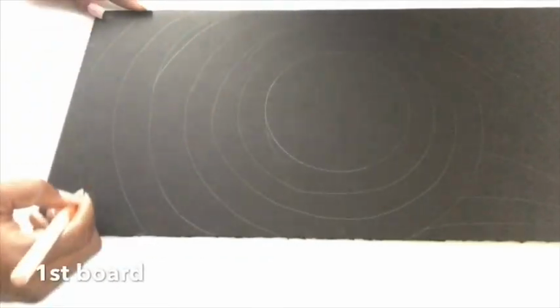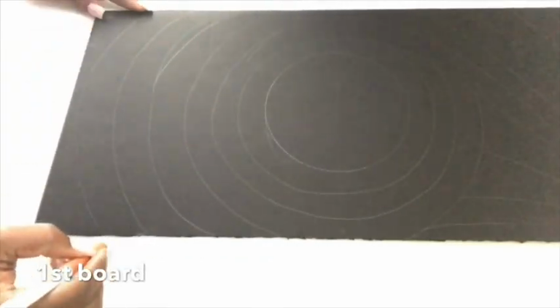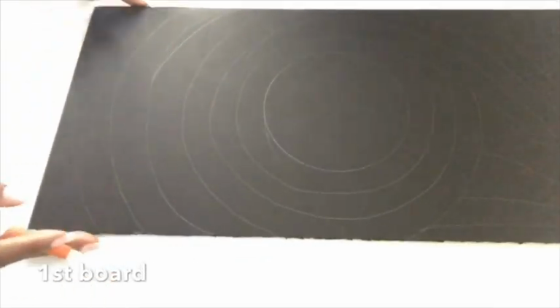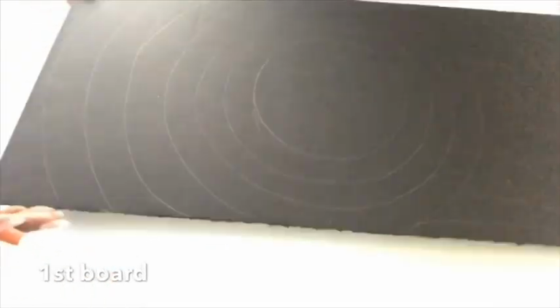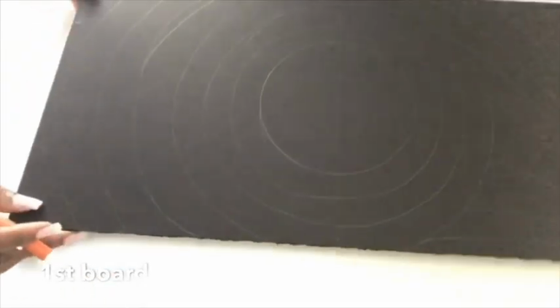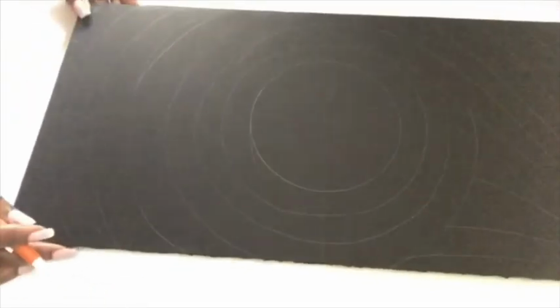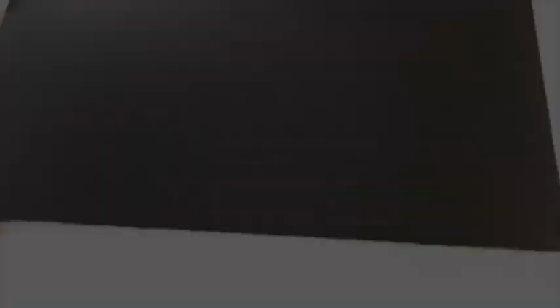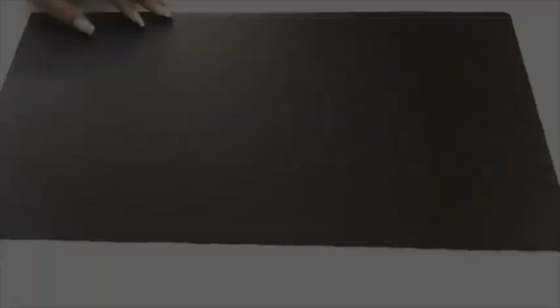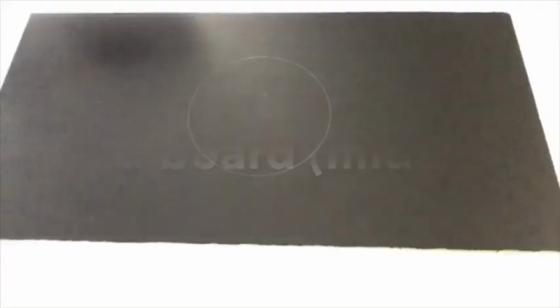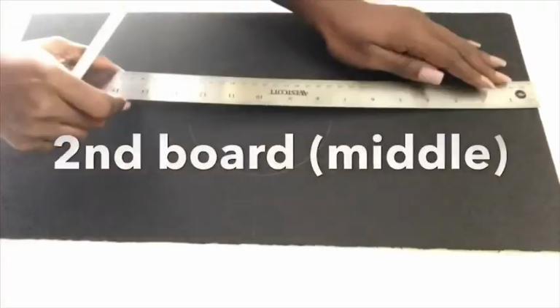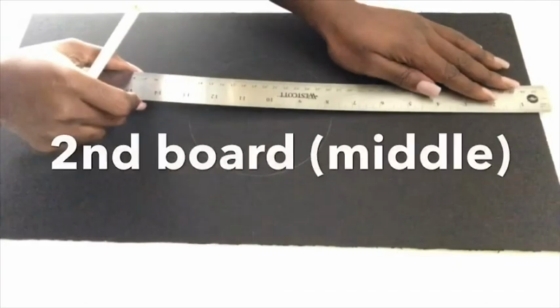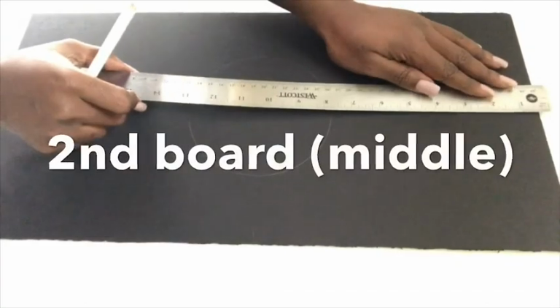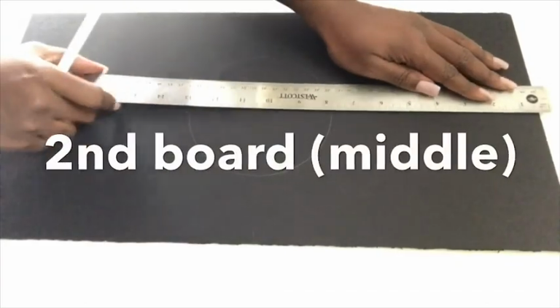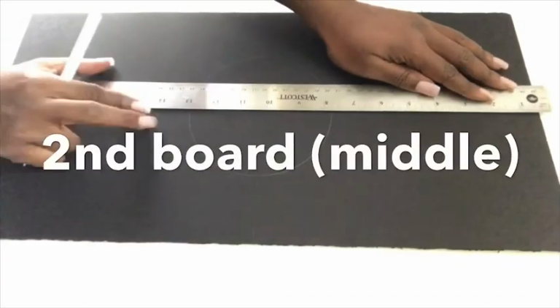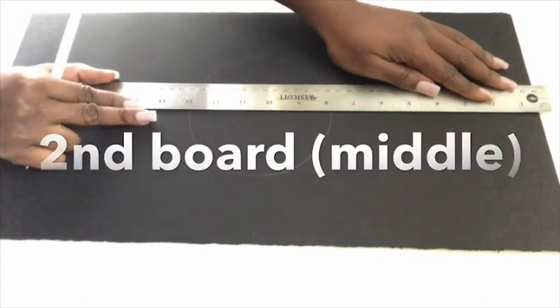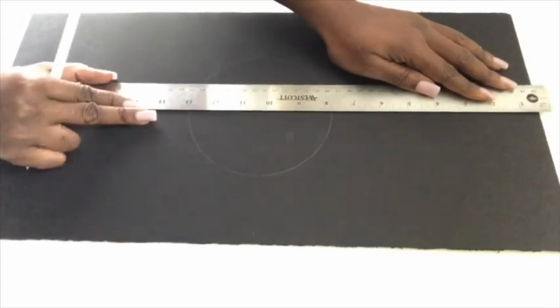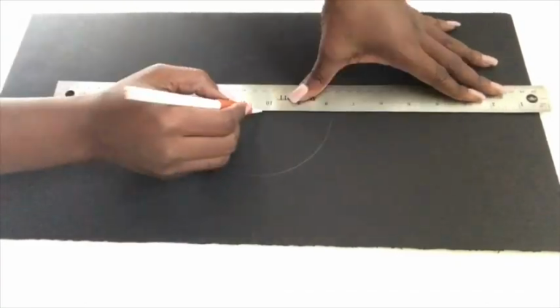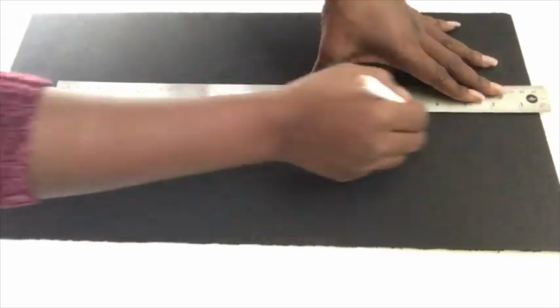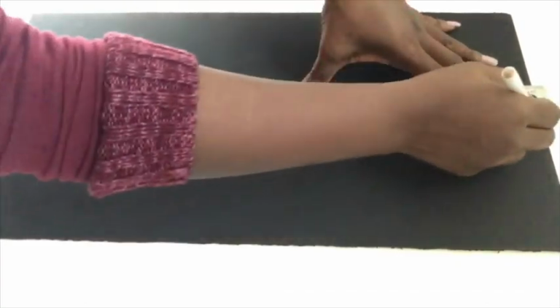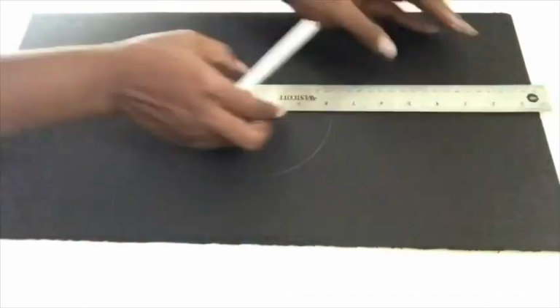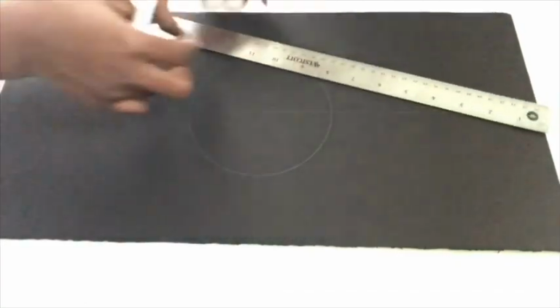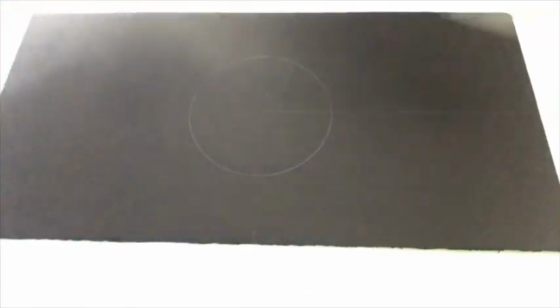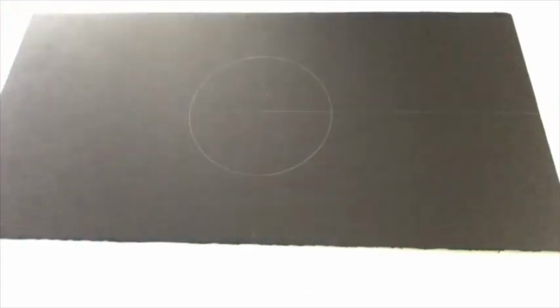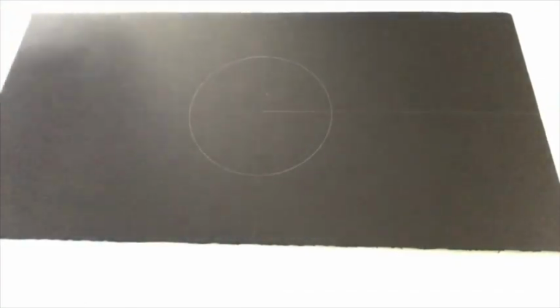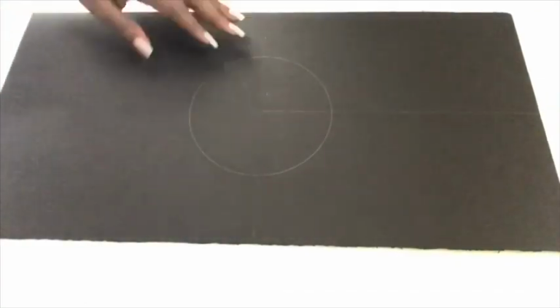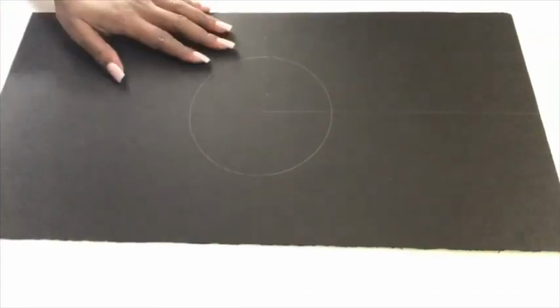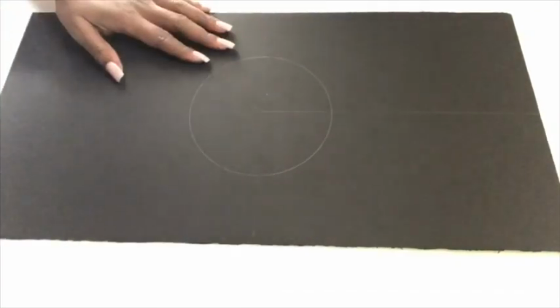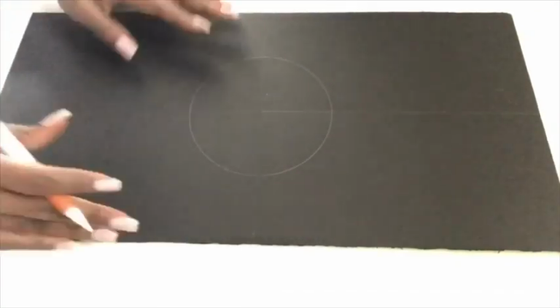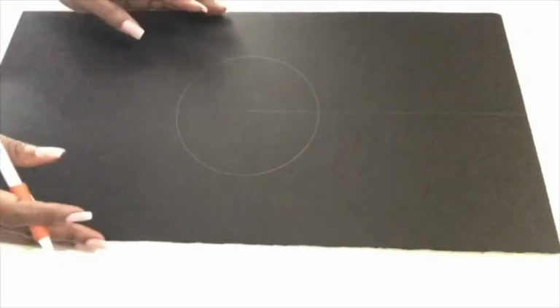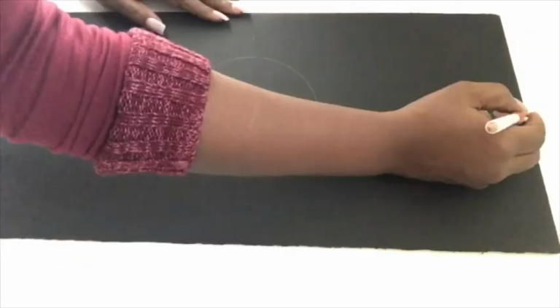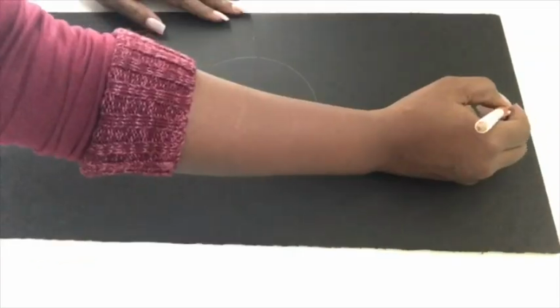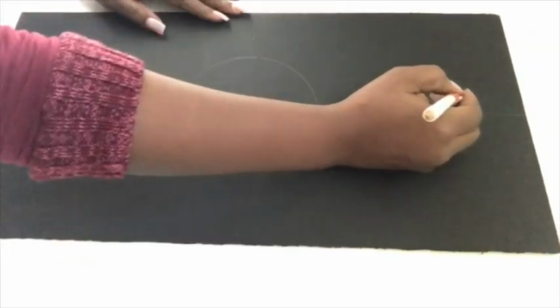Now moving on to the second board — it's going to start with a line being drawn in the middle, and I did that halfway.